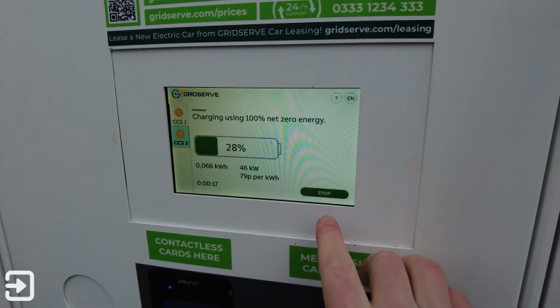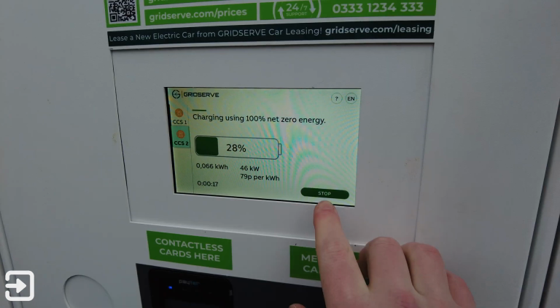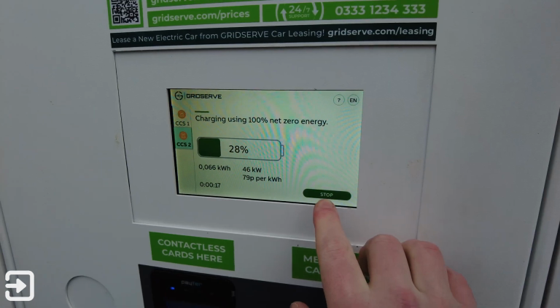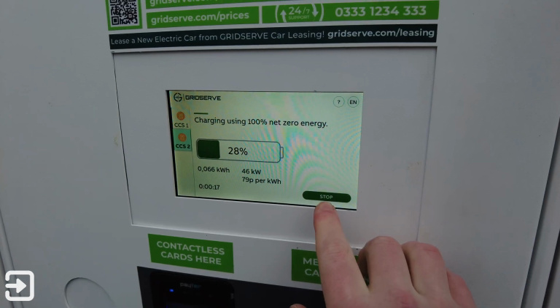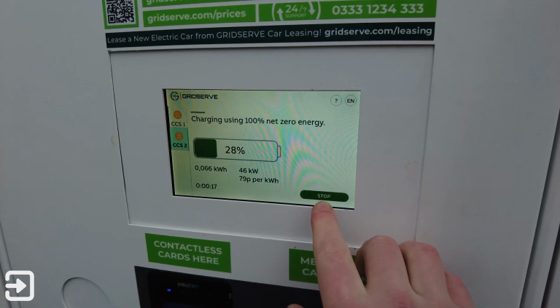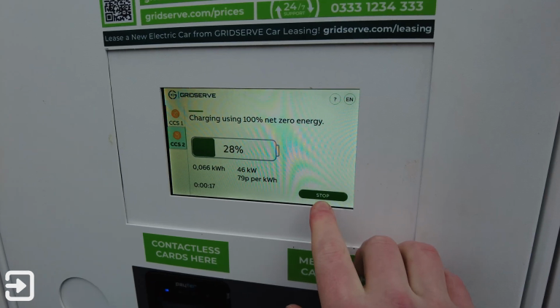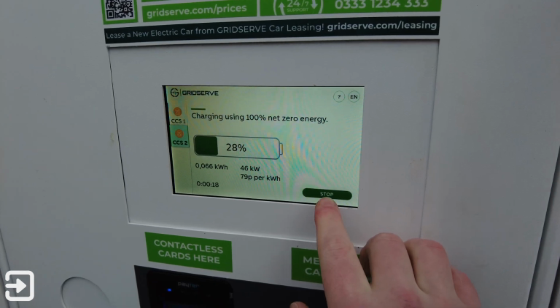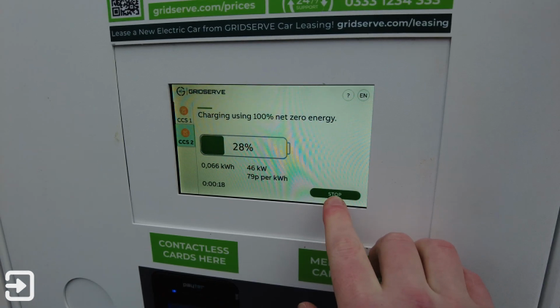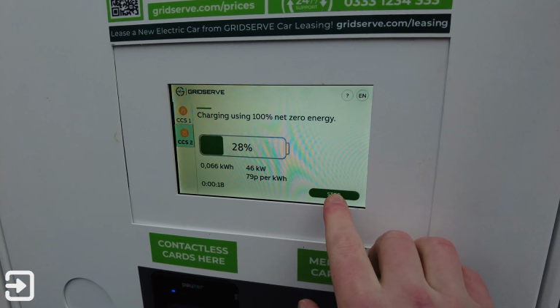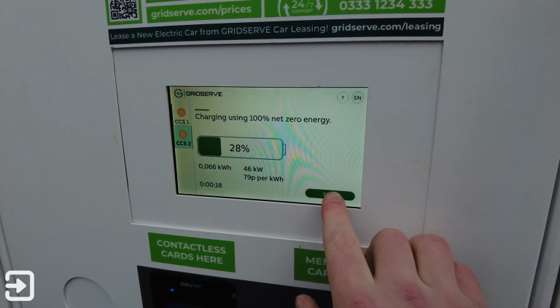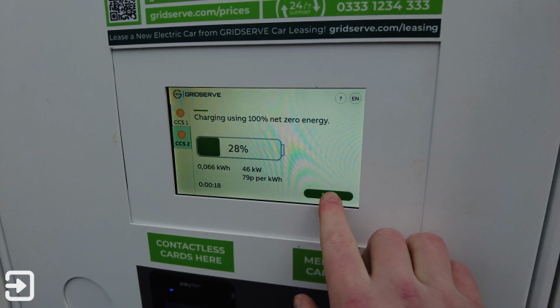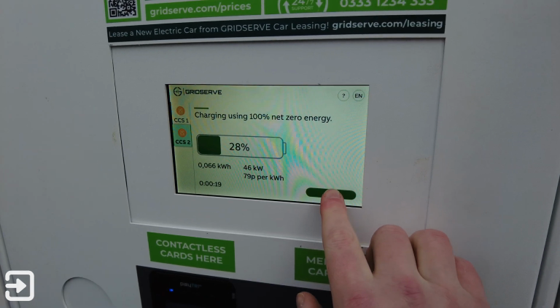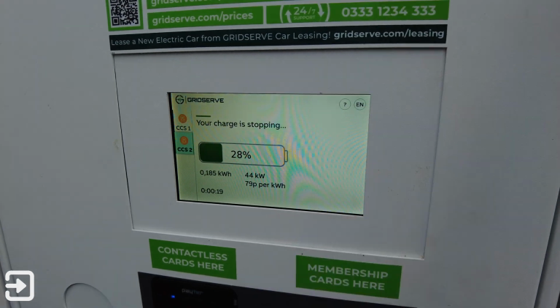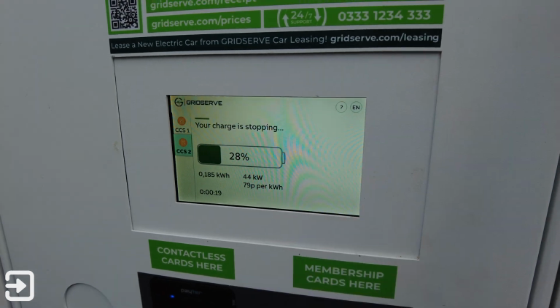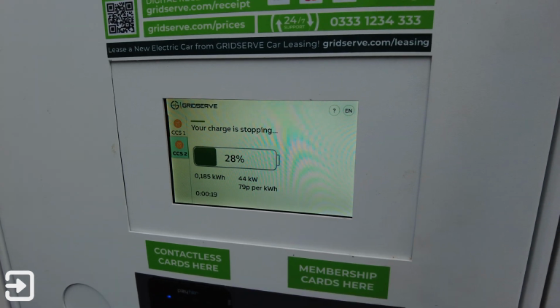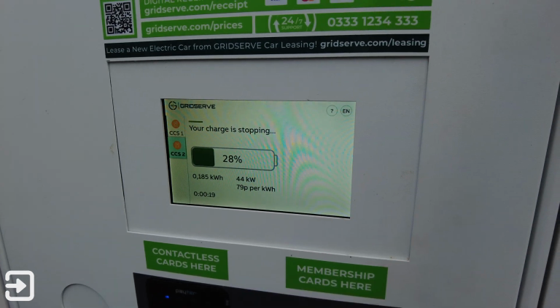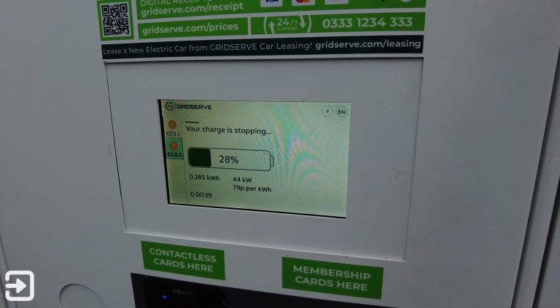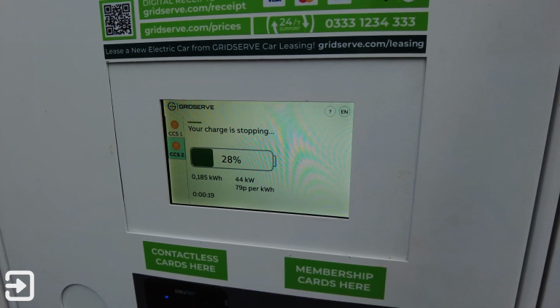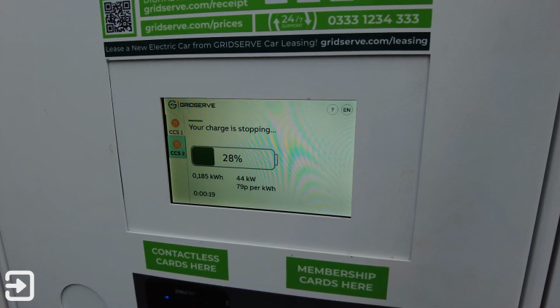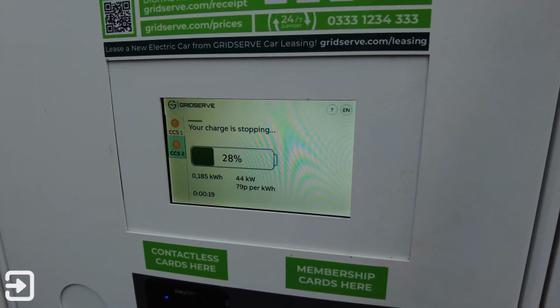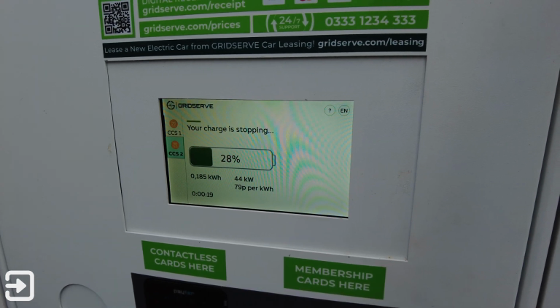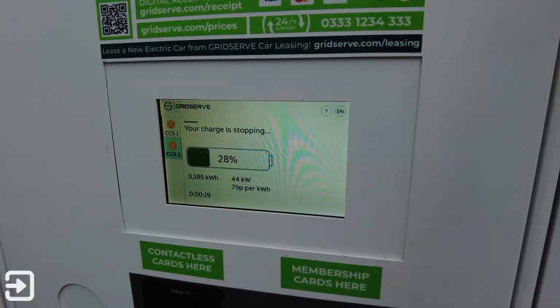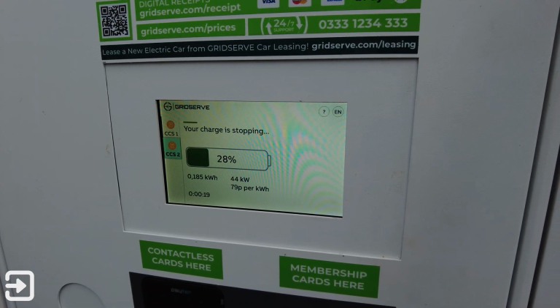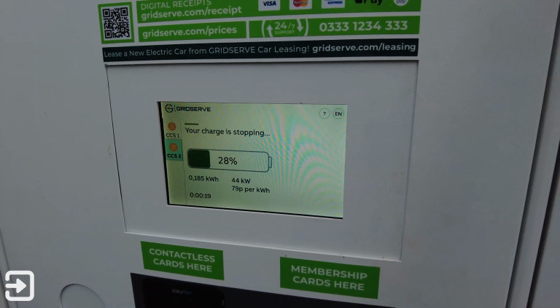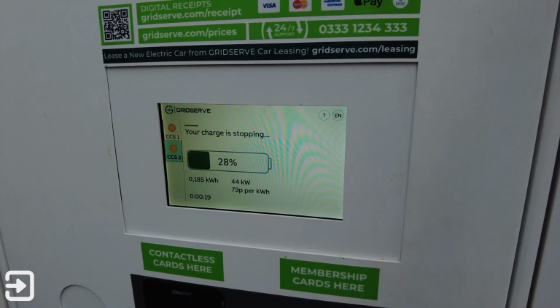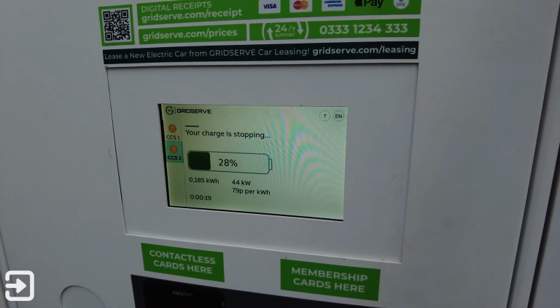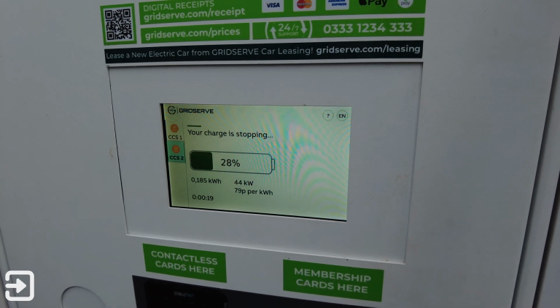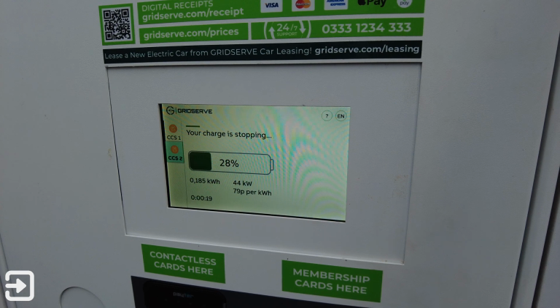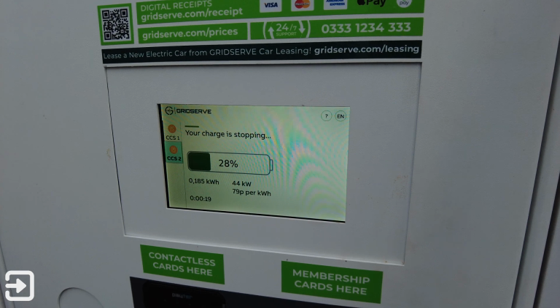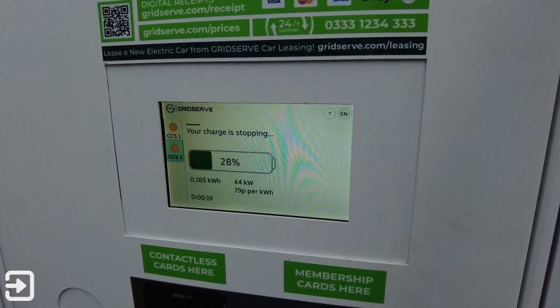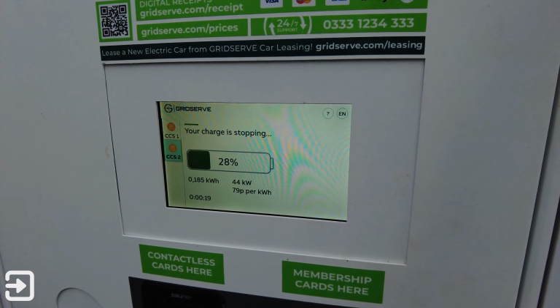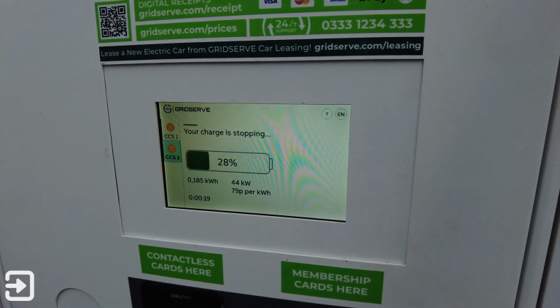To stop the charge, all you do is click on the stop button and after about a few seconds you can then remove the connector from your car.